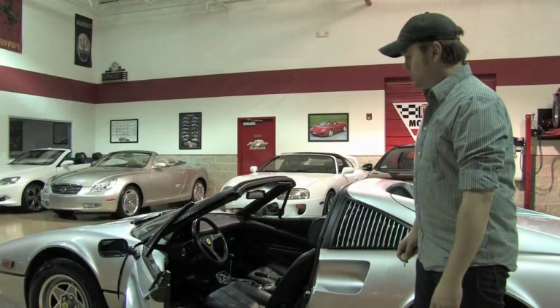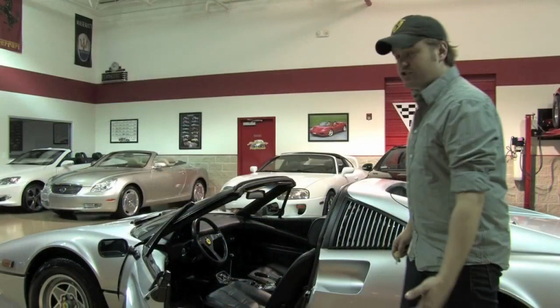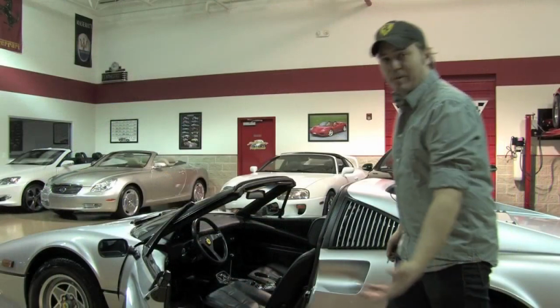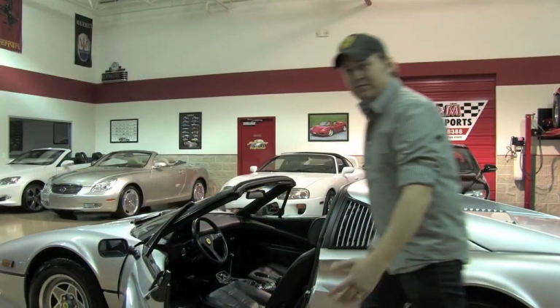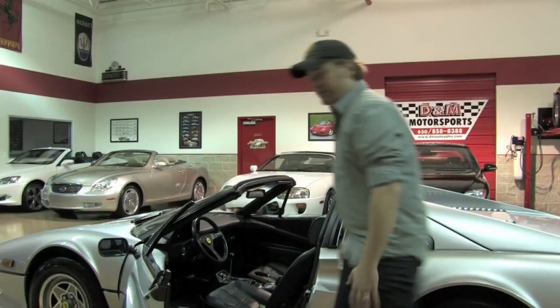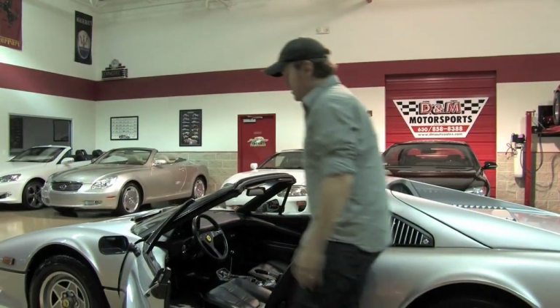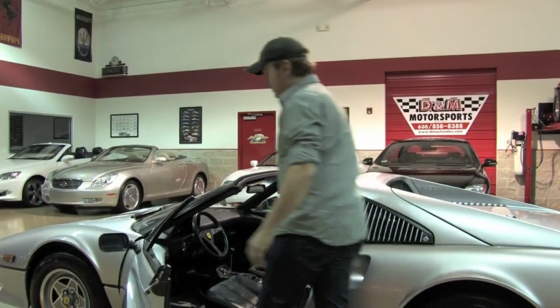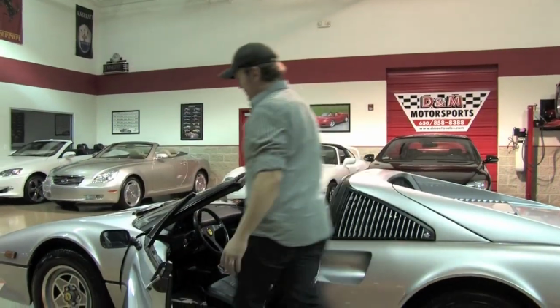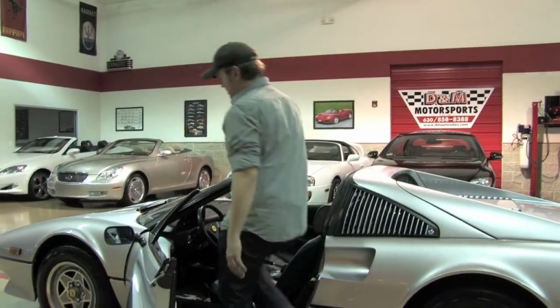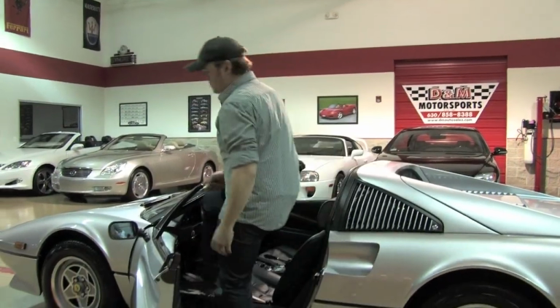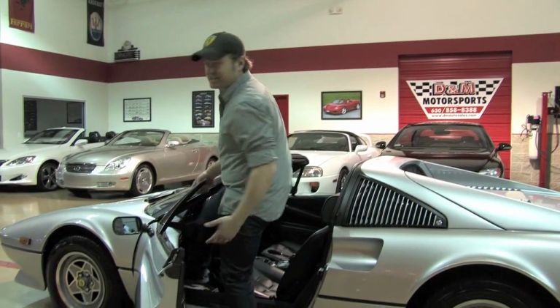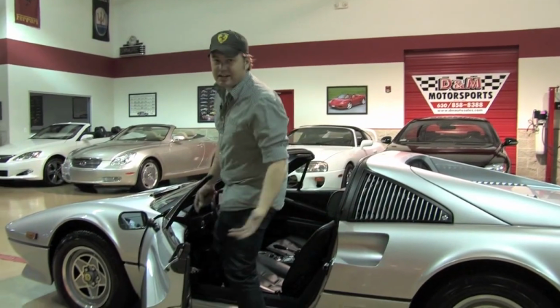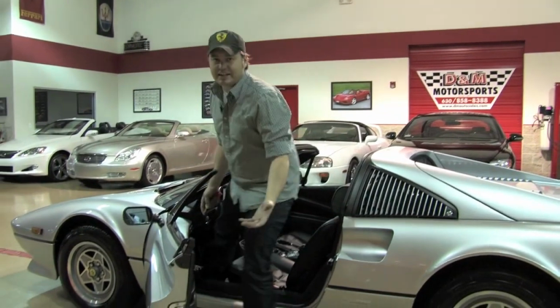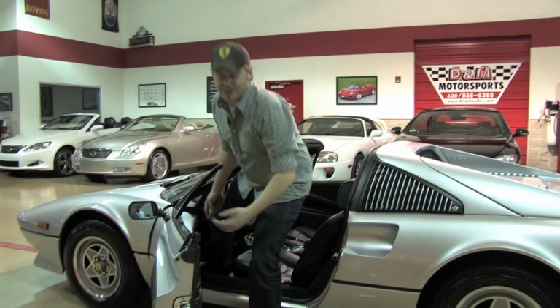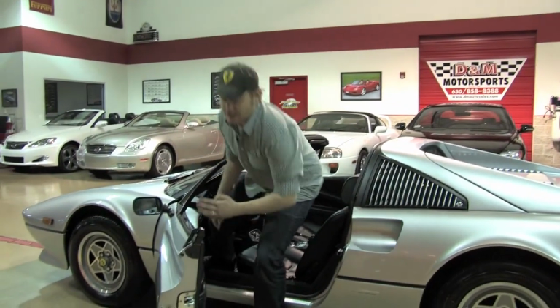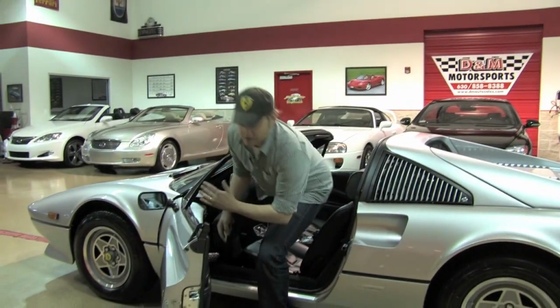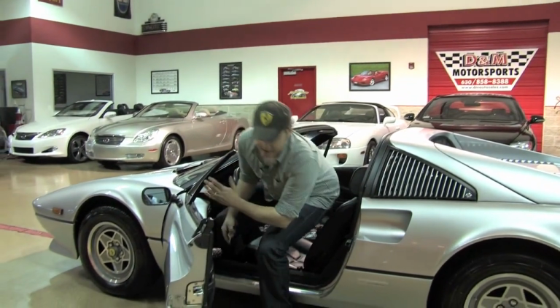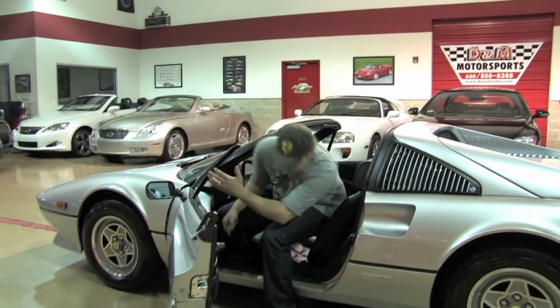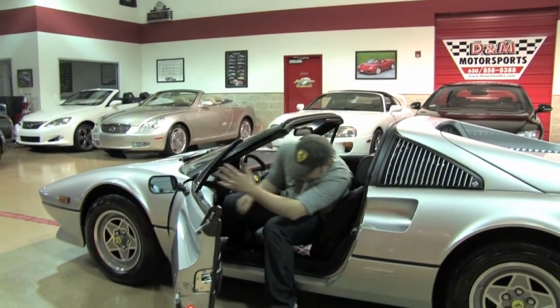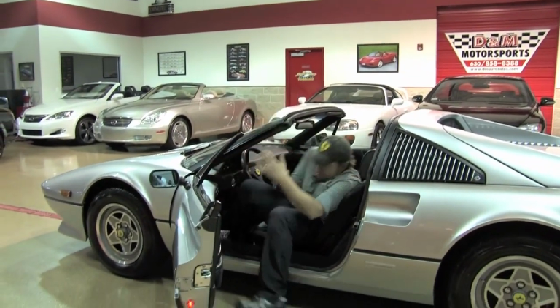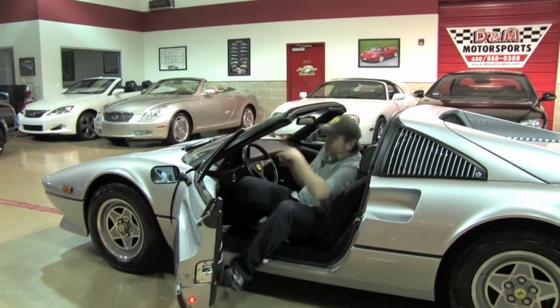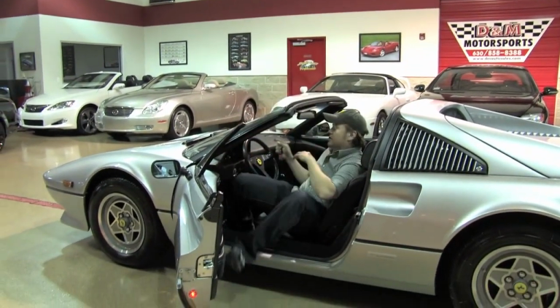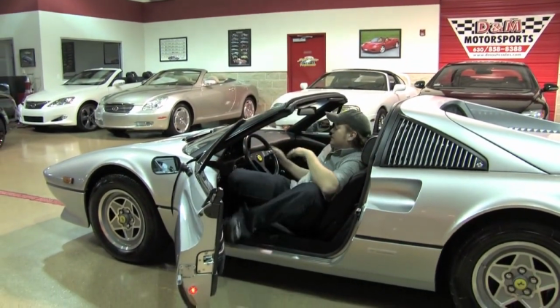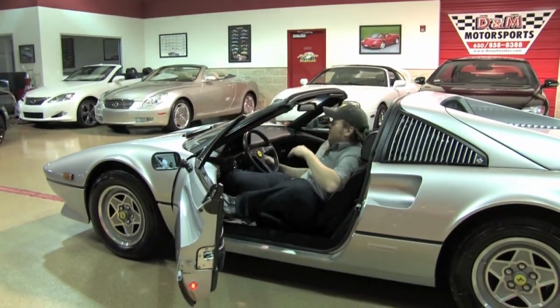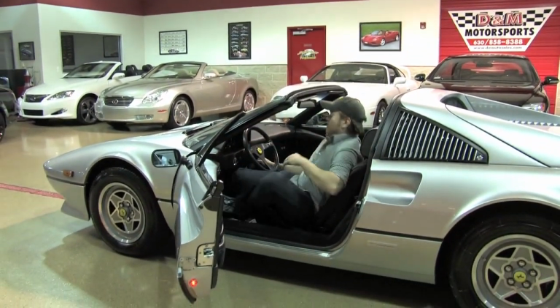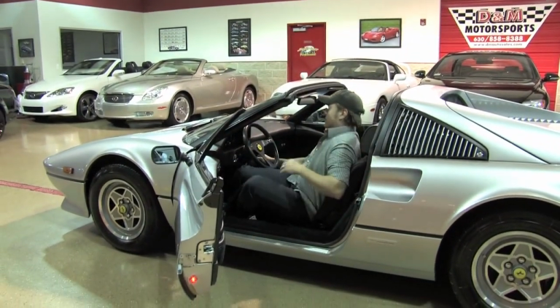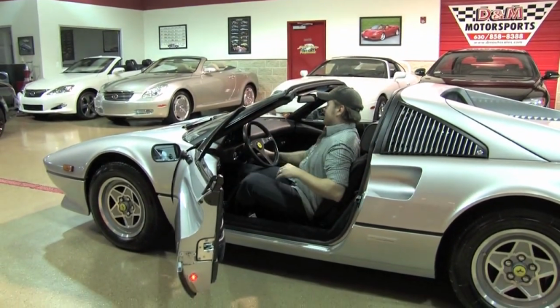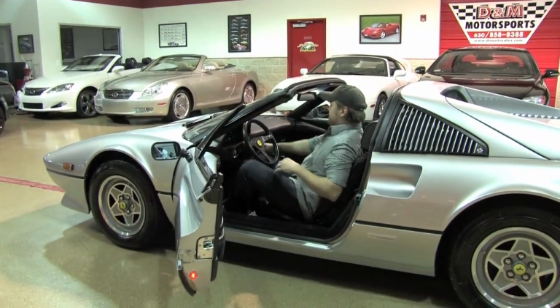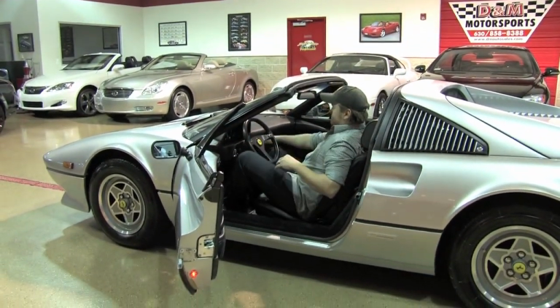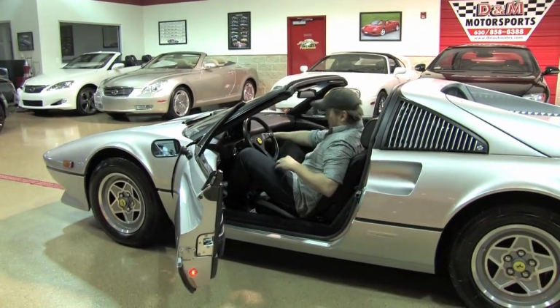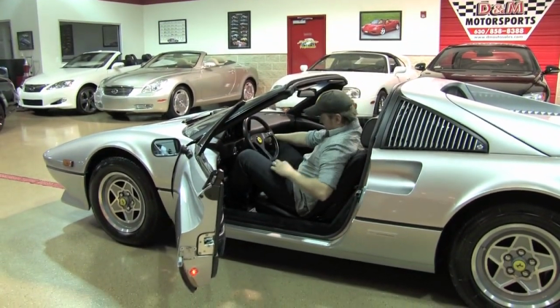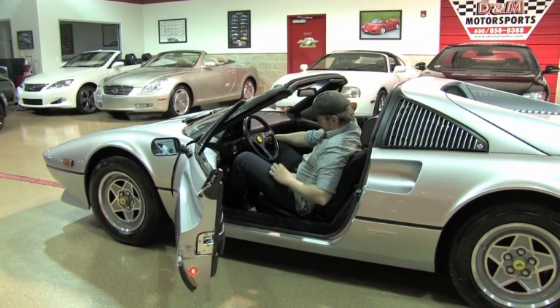Just jump in and fire it up — this will give you an indication of how well cared for this car really has been with 10,000 miles on it.